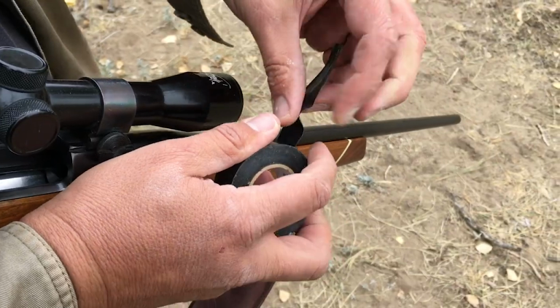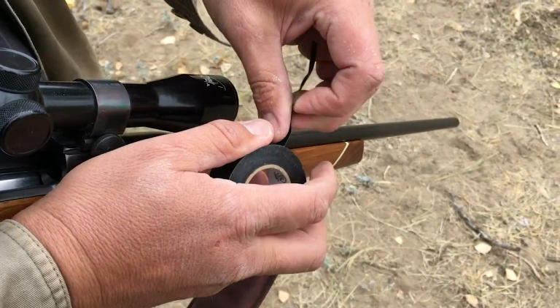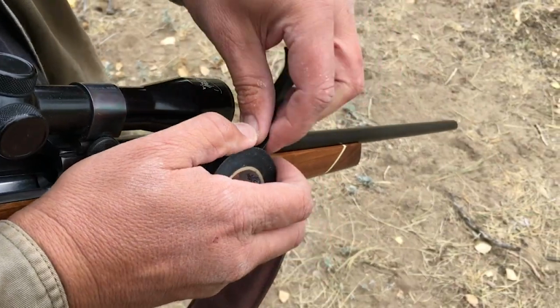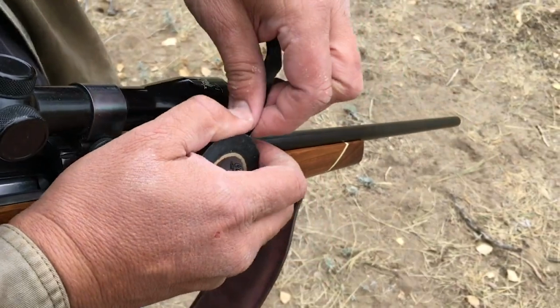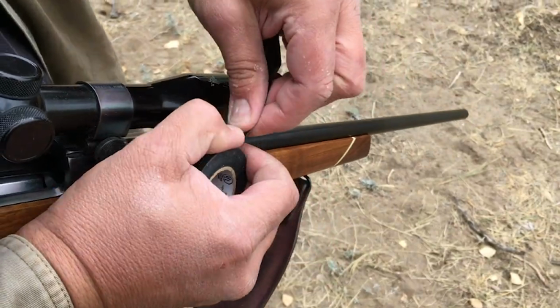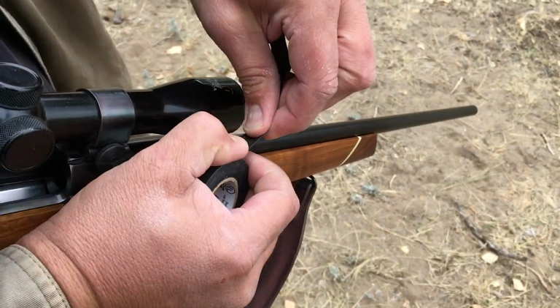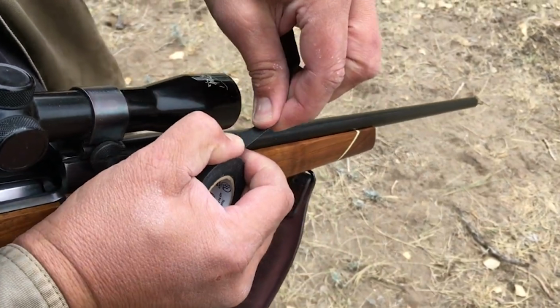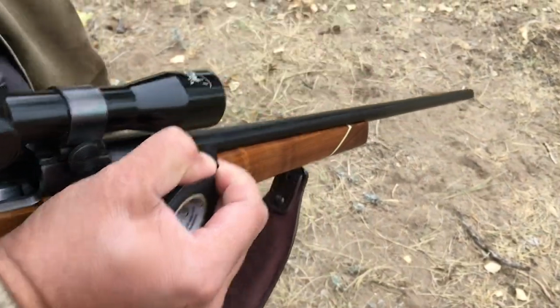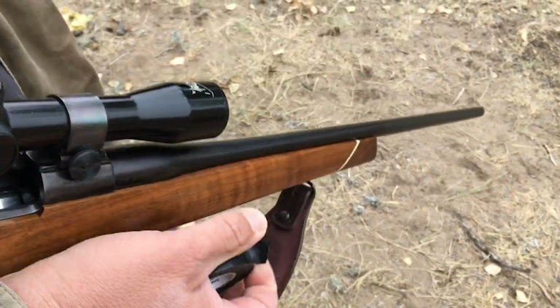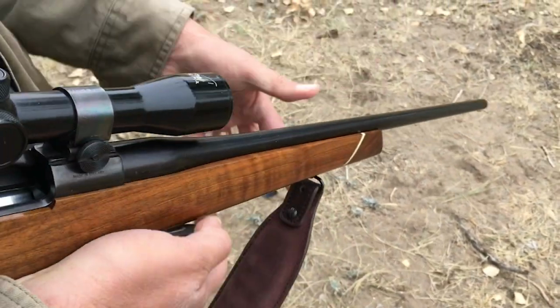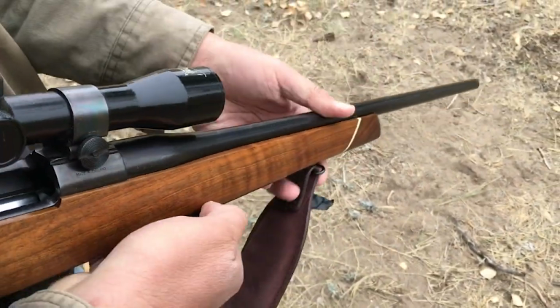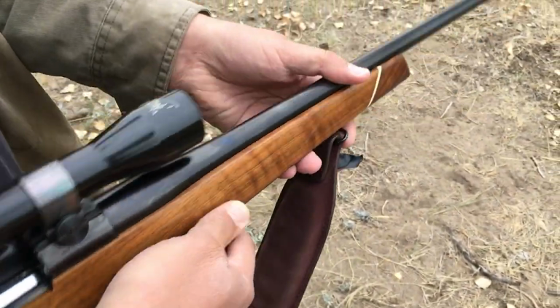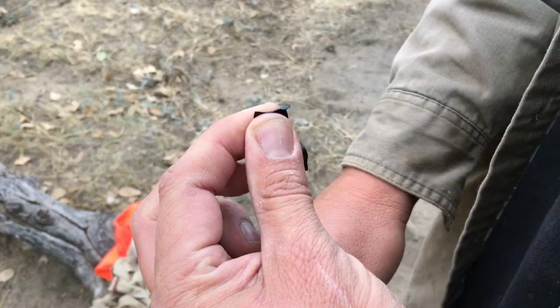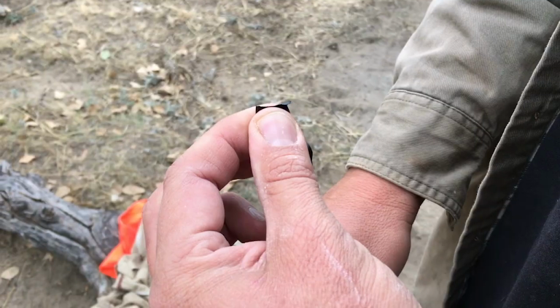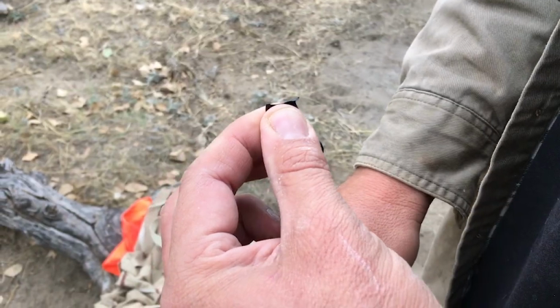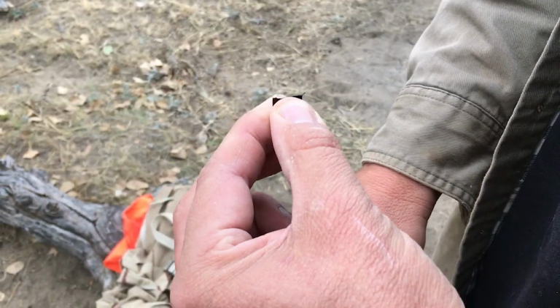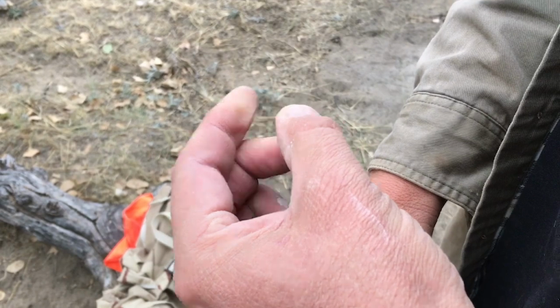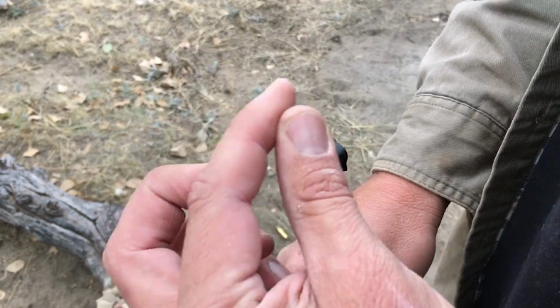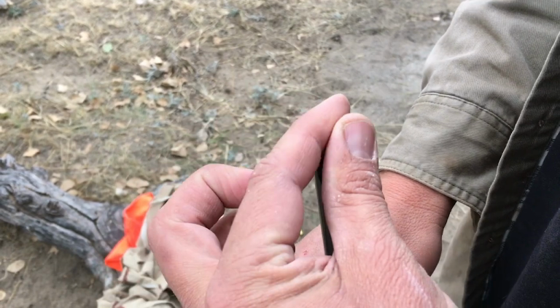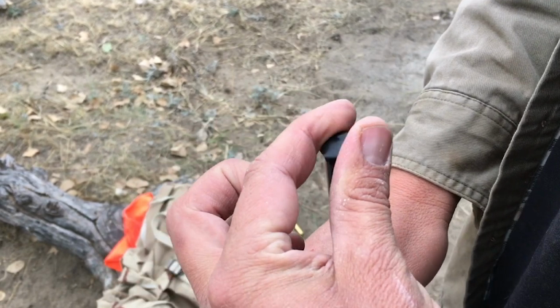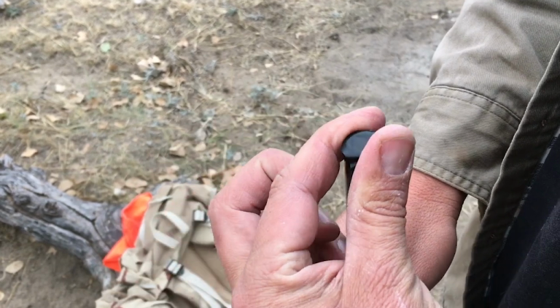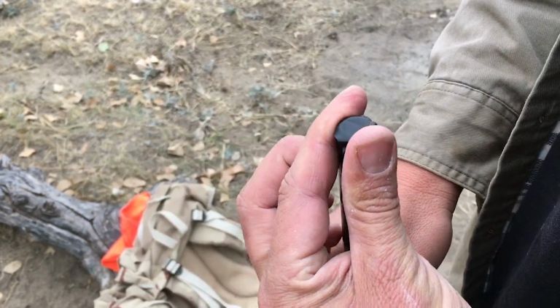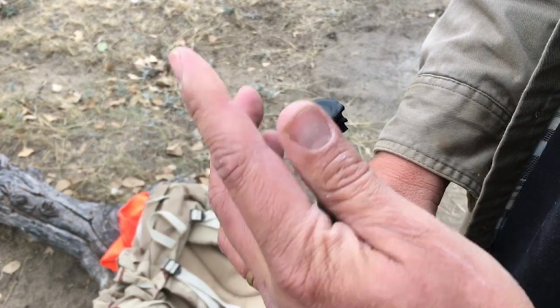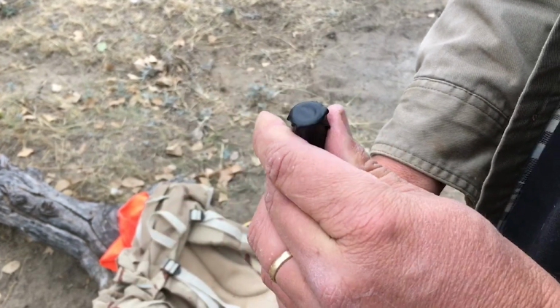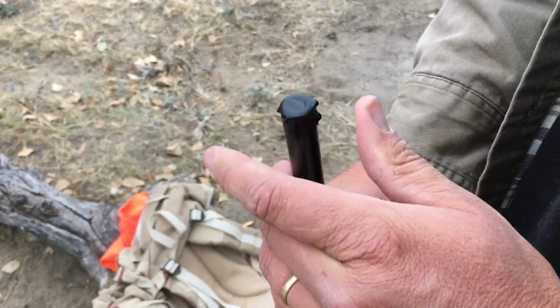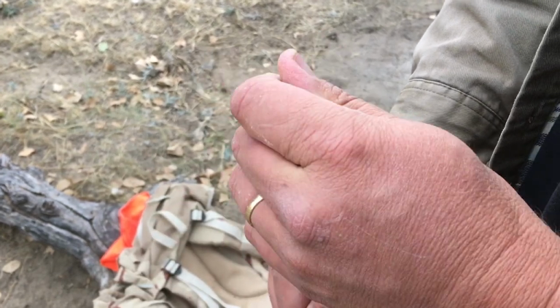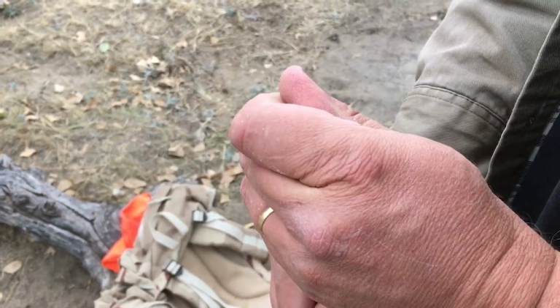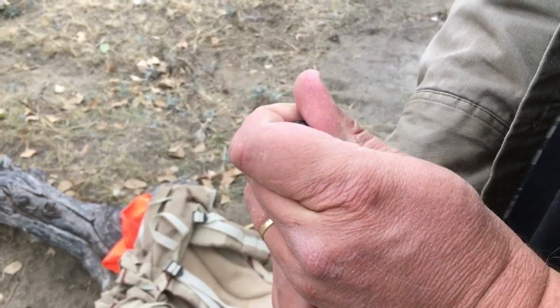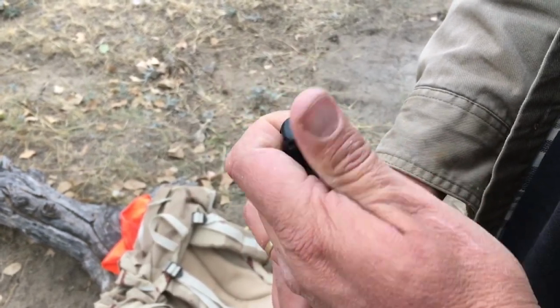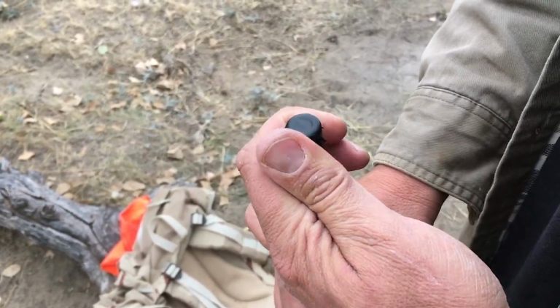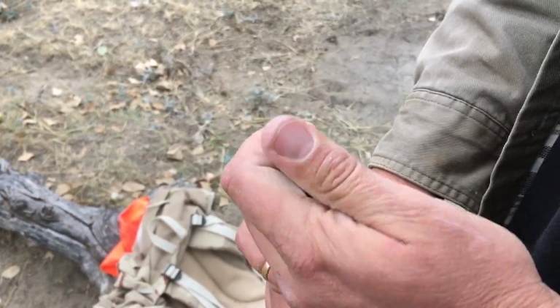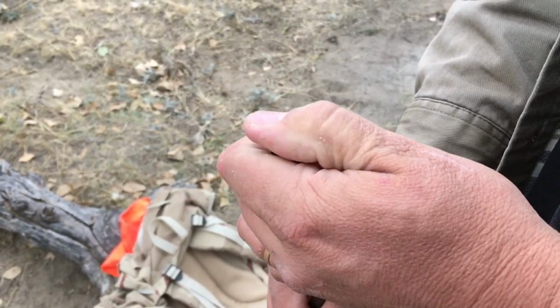The second shot will be with a piece of electrical tape. I'm just going to stretch this right over the muzzle of this rifle.